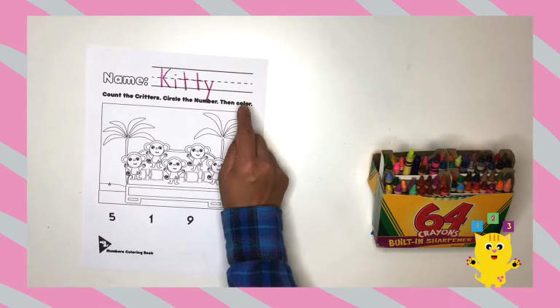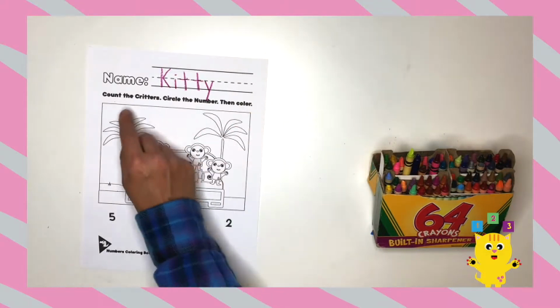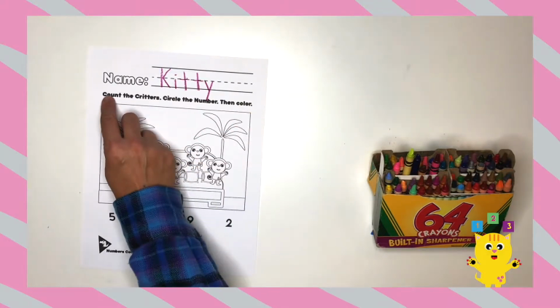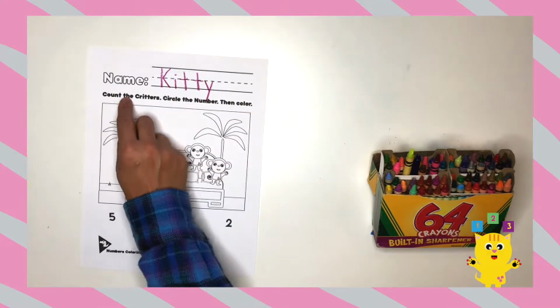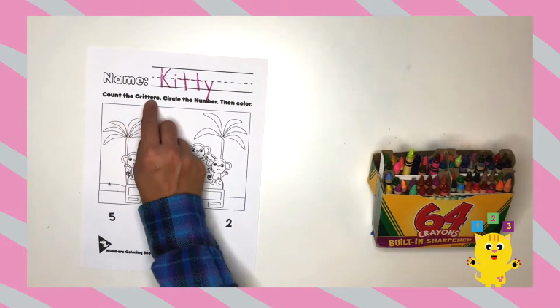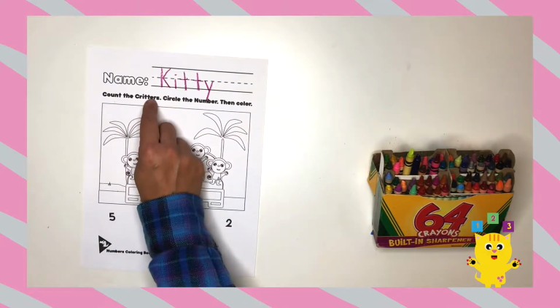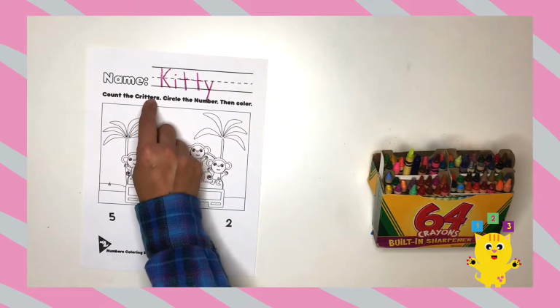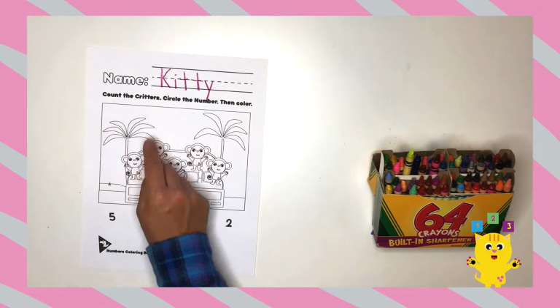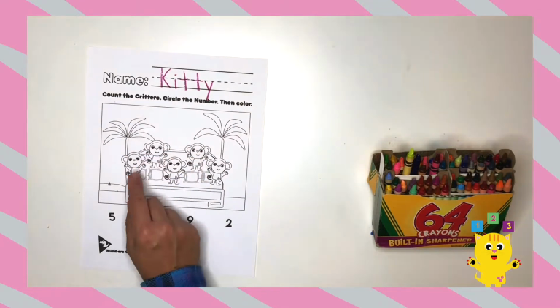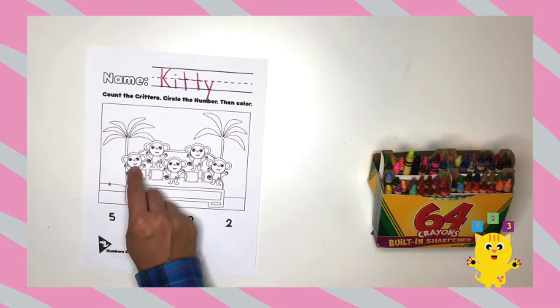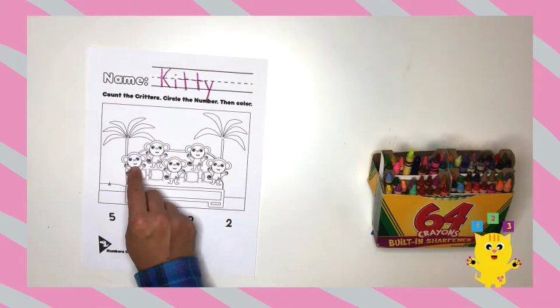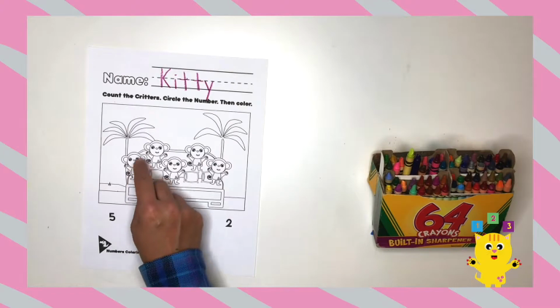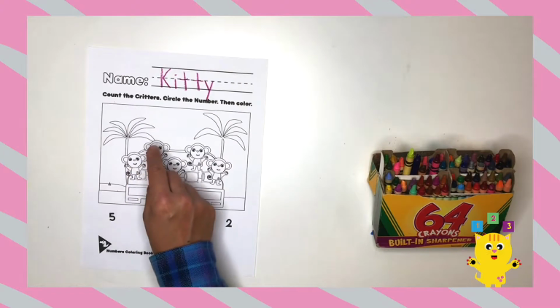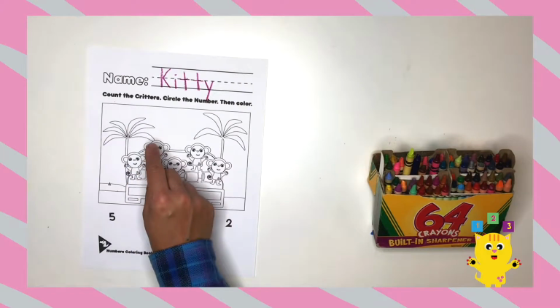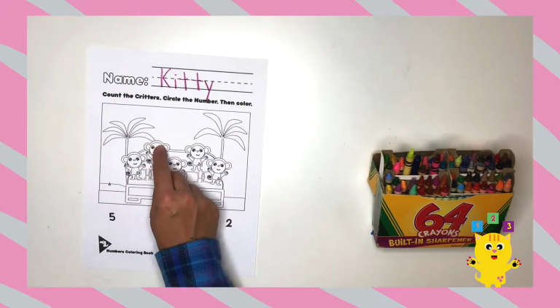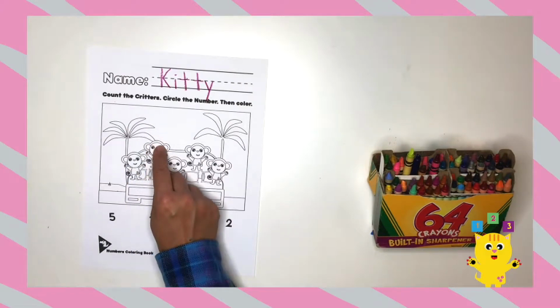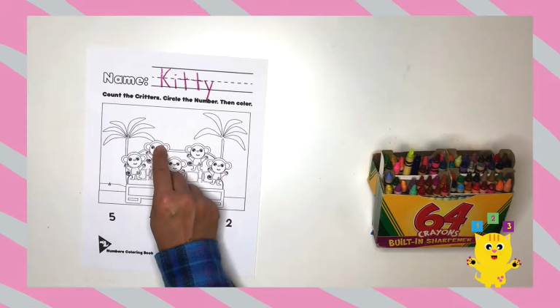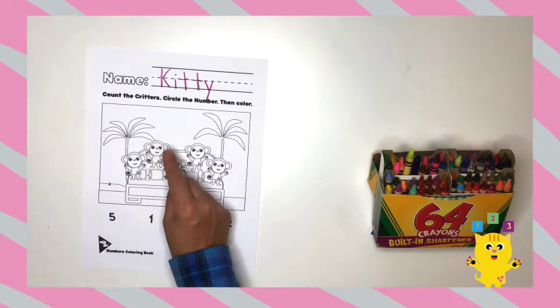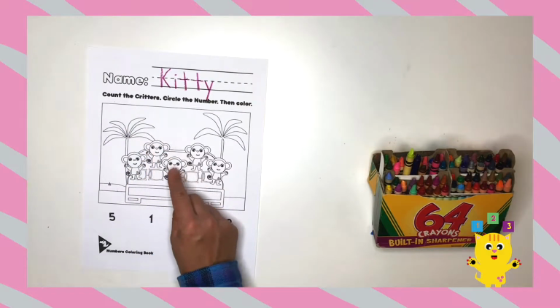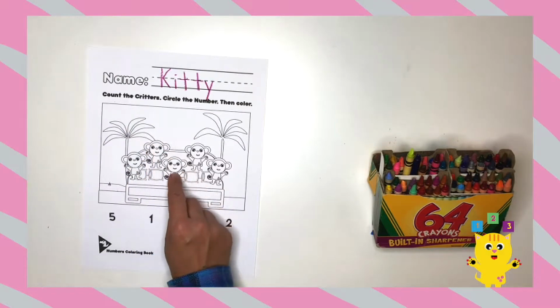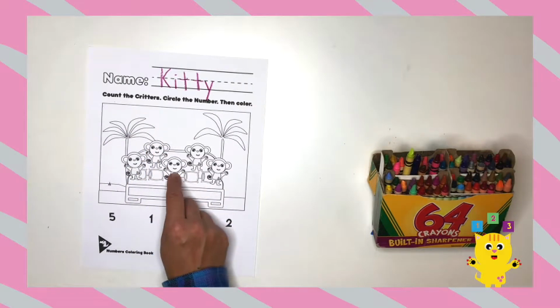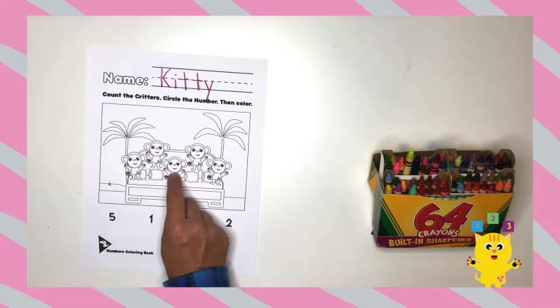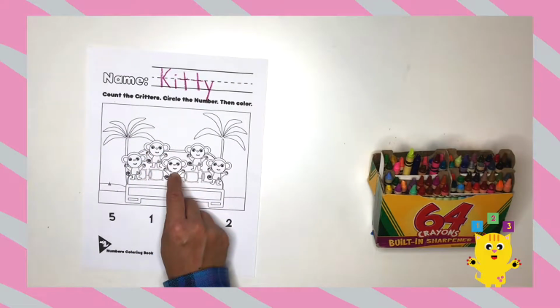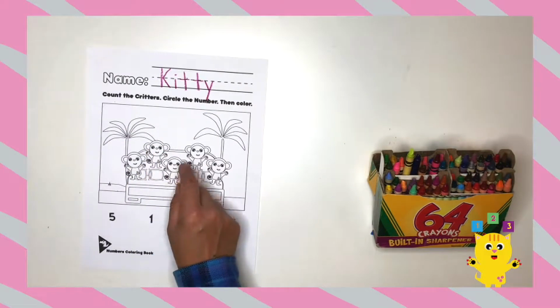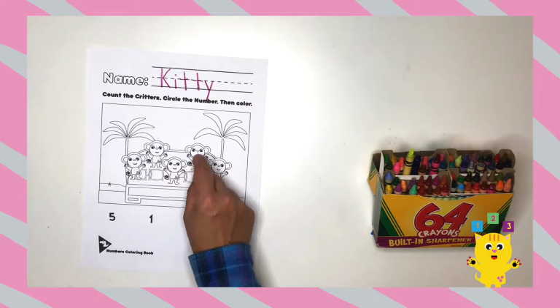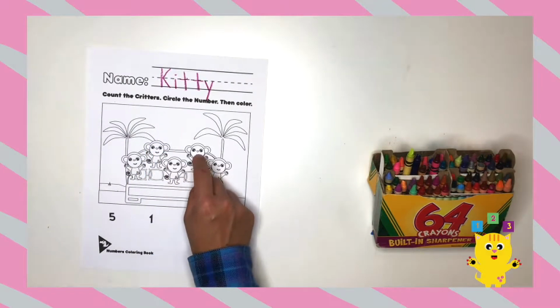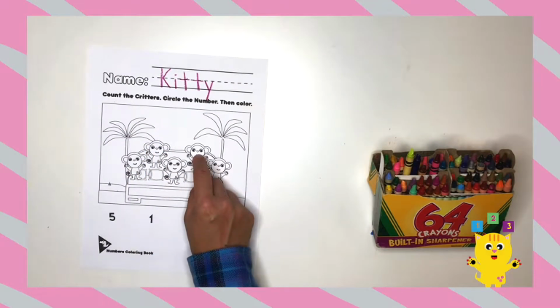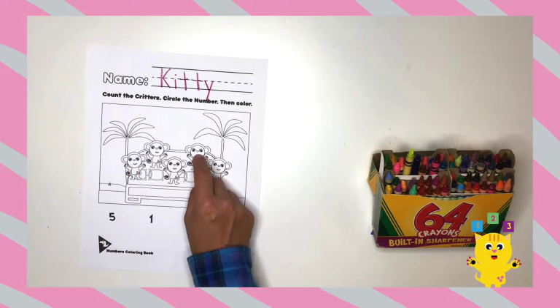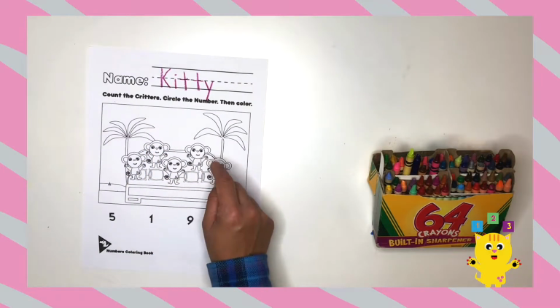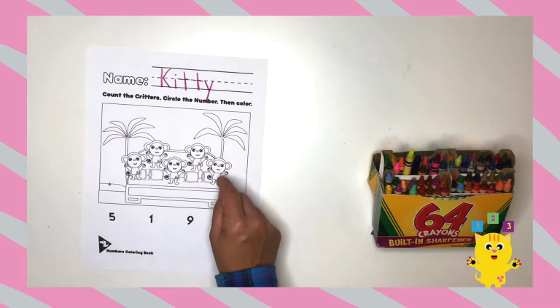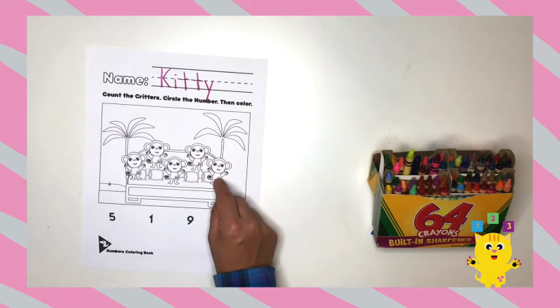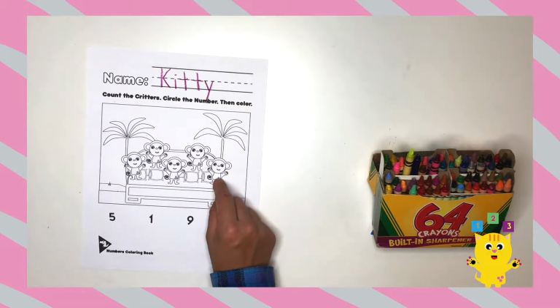First we count the critters. One, two, three, four, five.